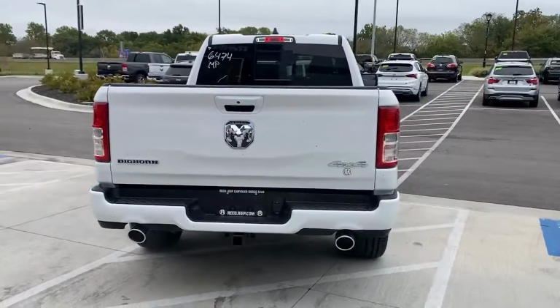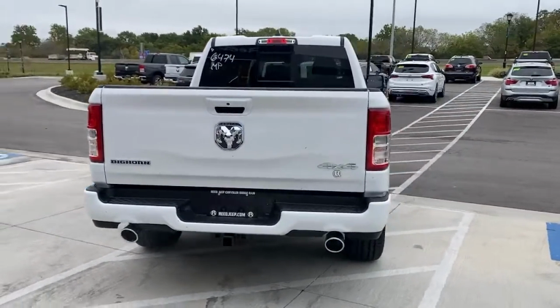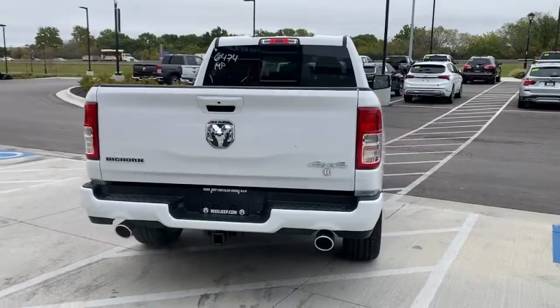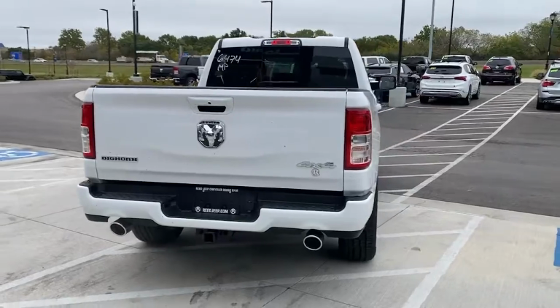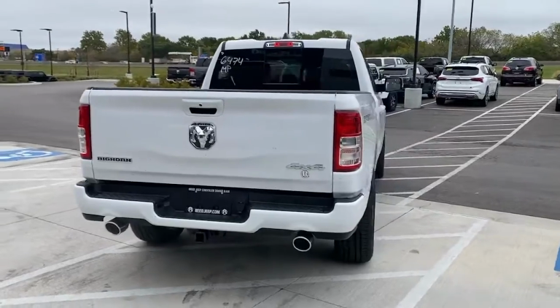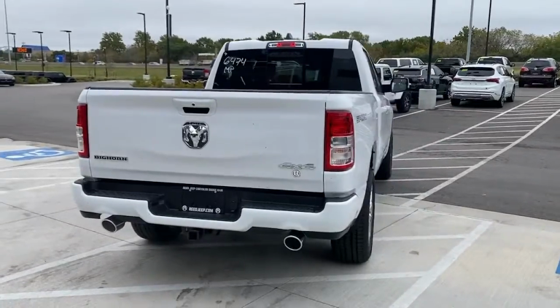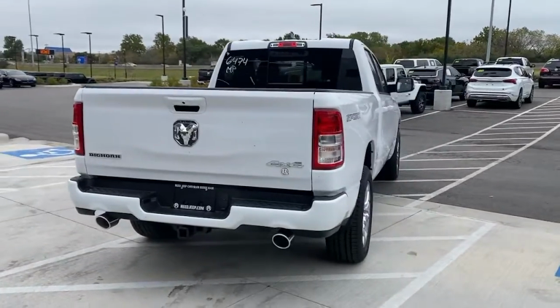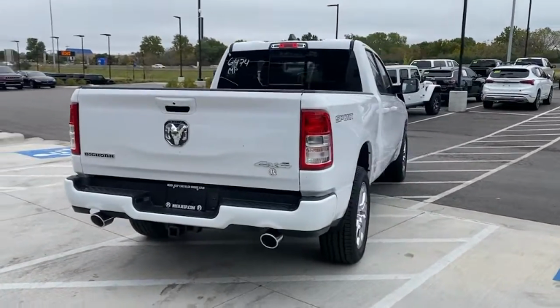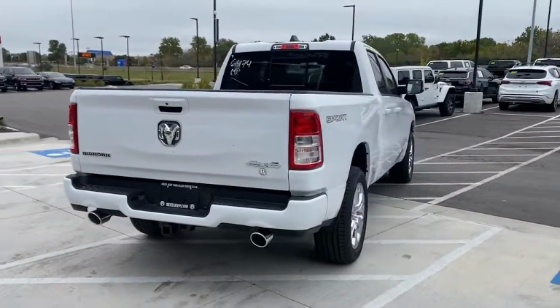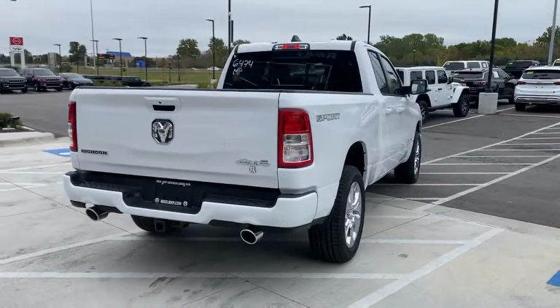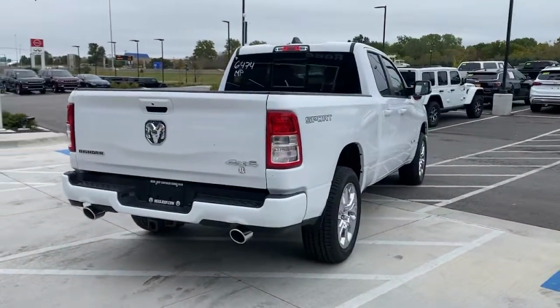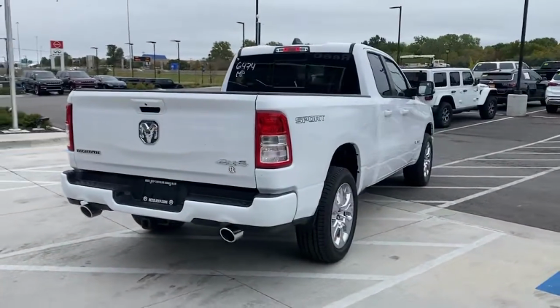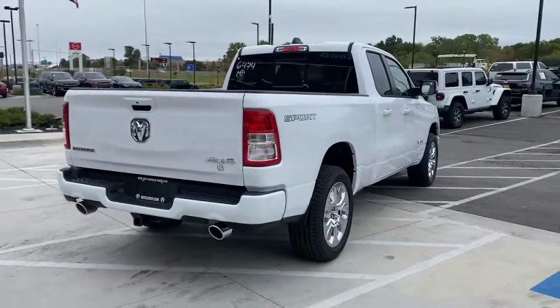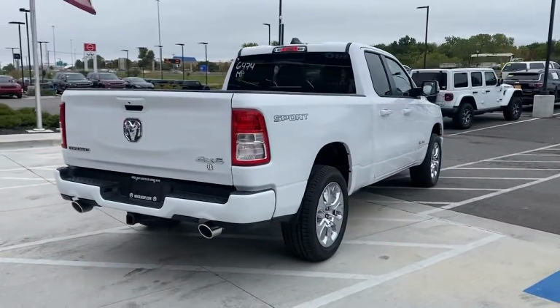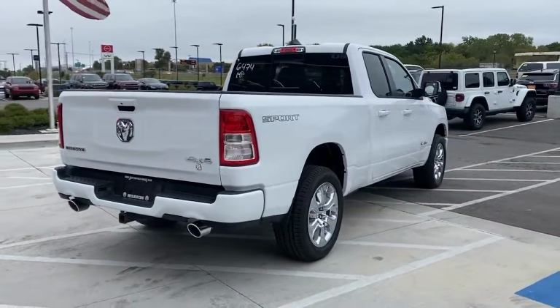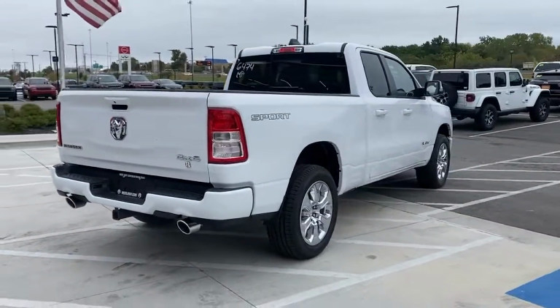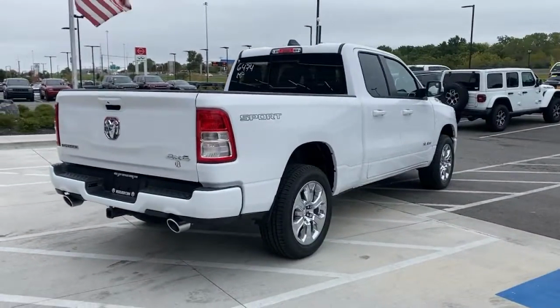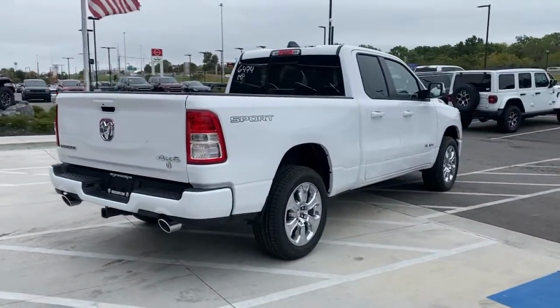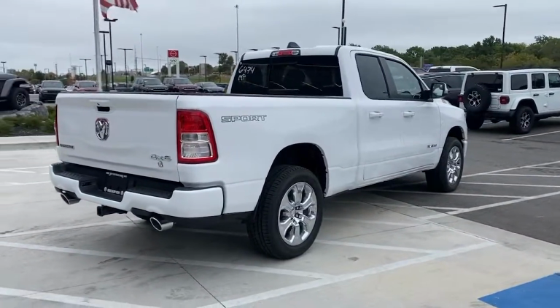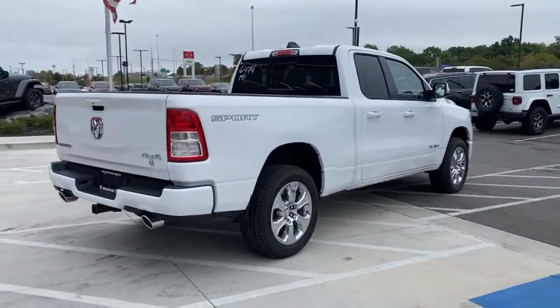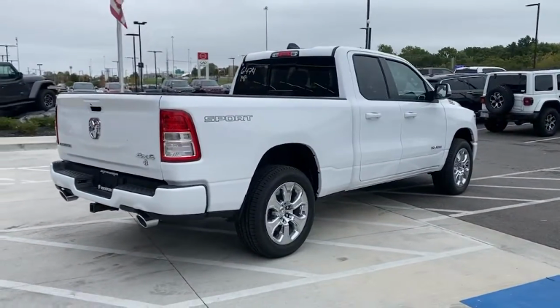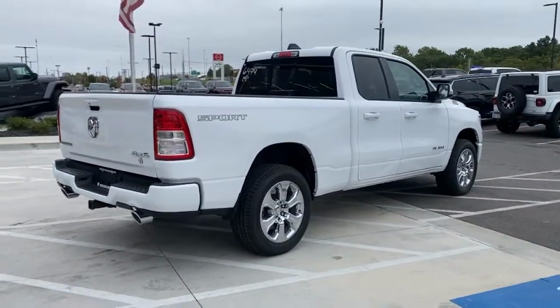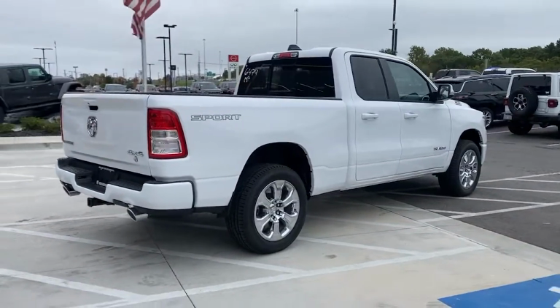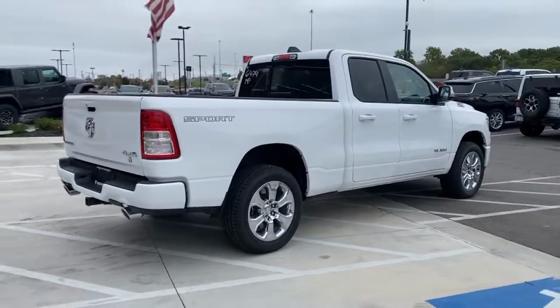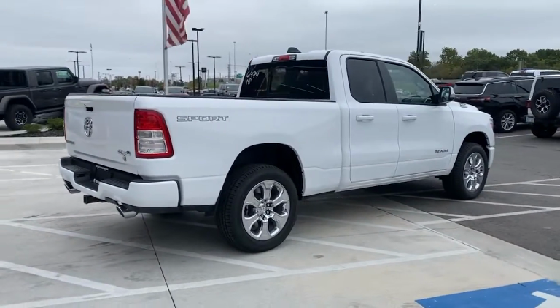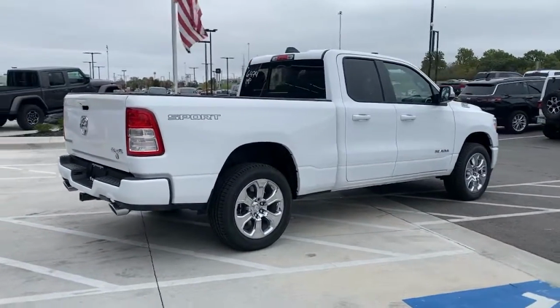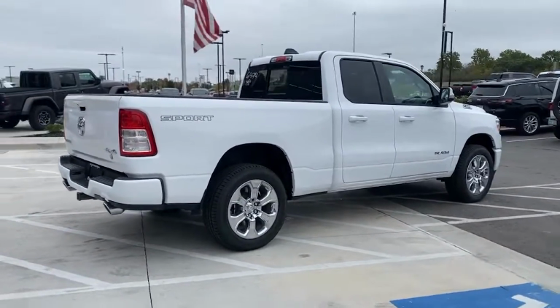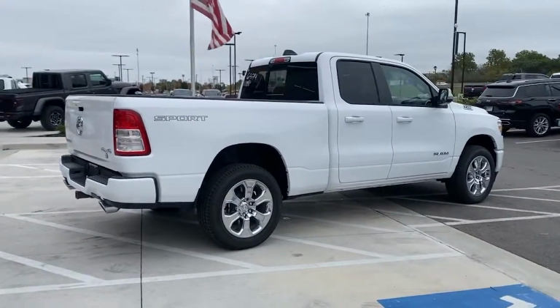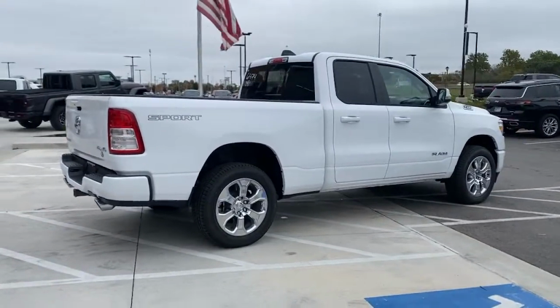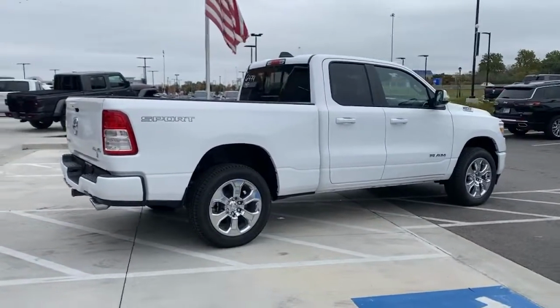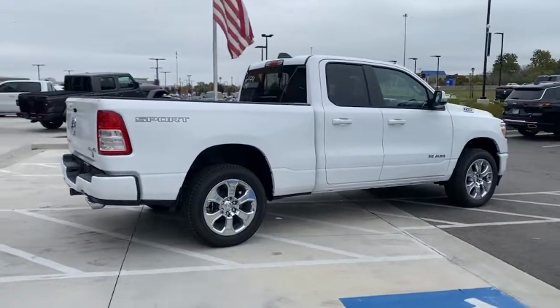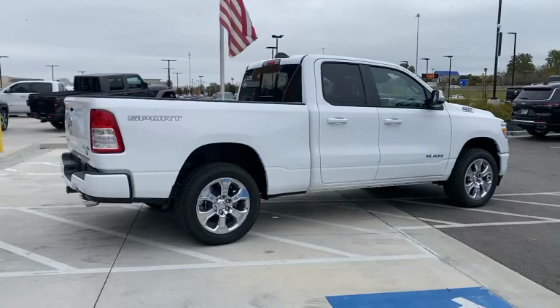Fog lamps. Get the truck that's both strong and comfortable to drive. Get into the Ram 1500.